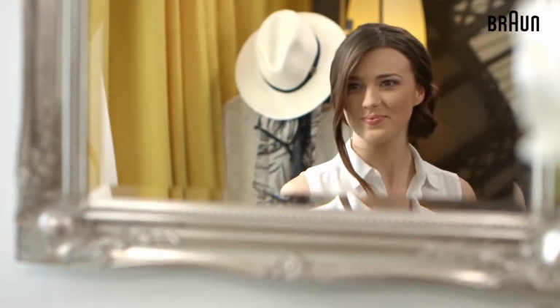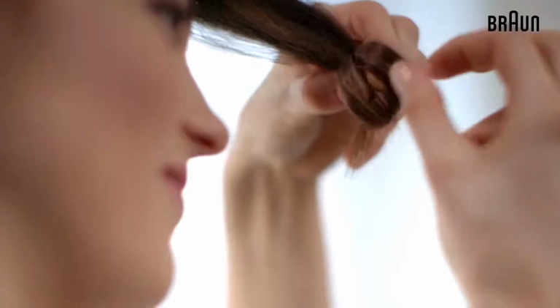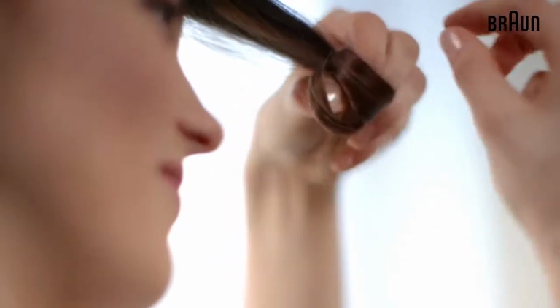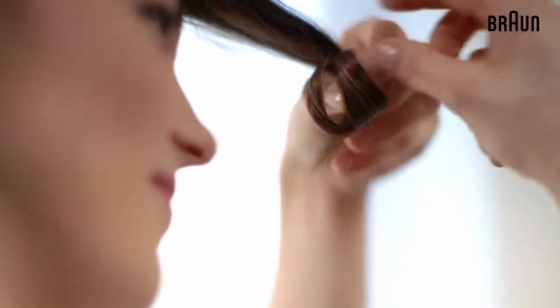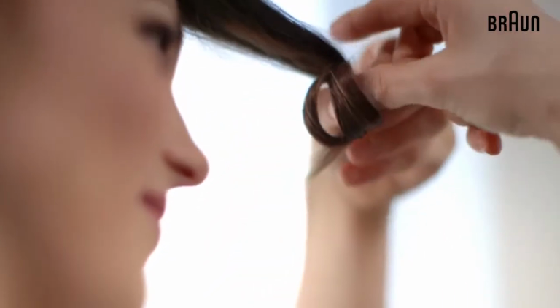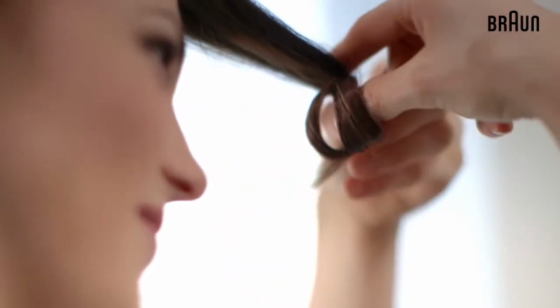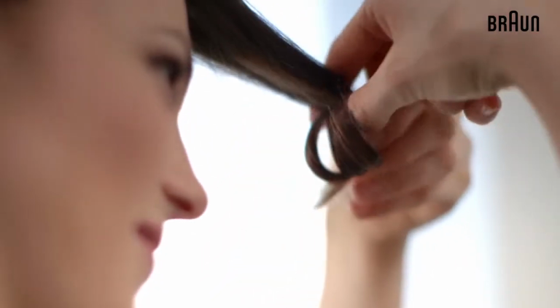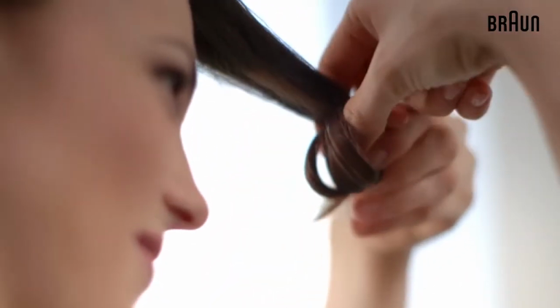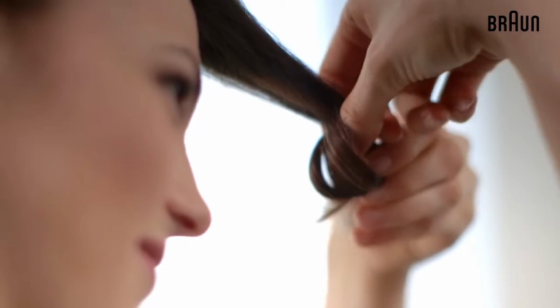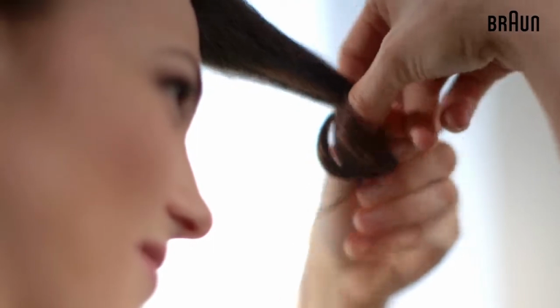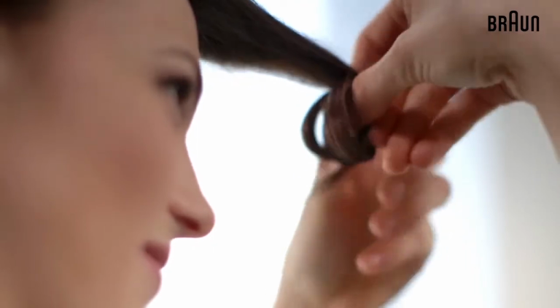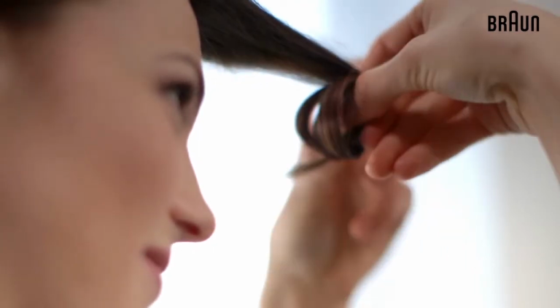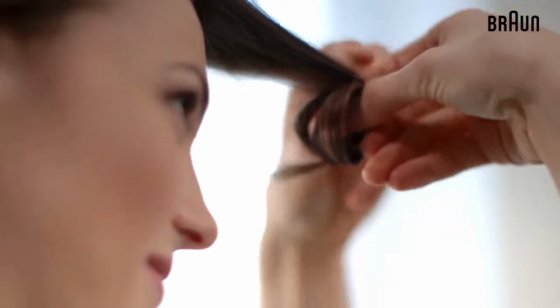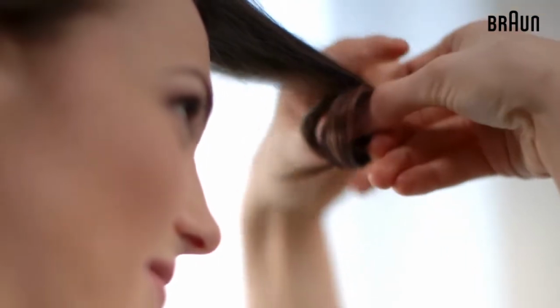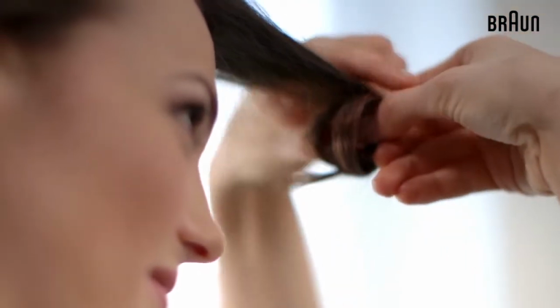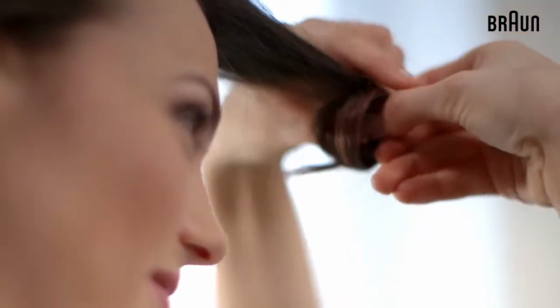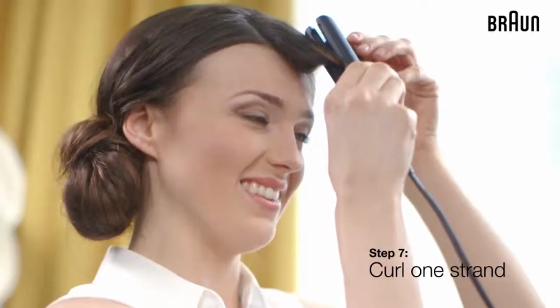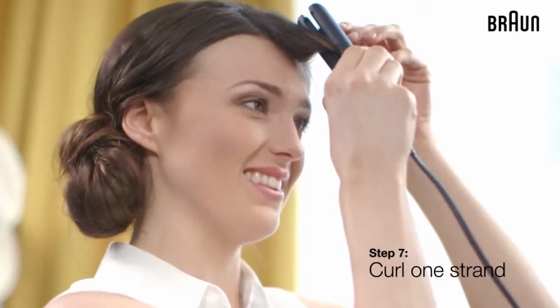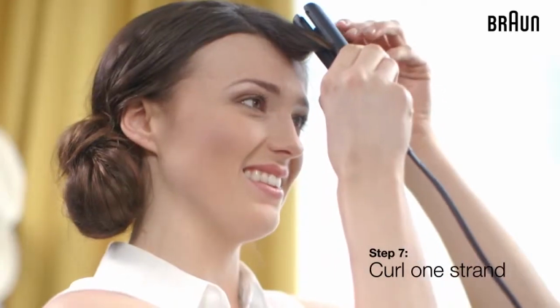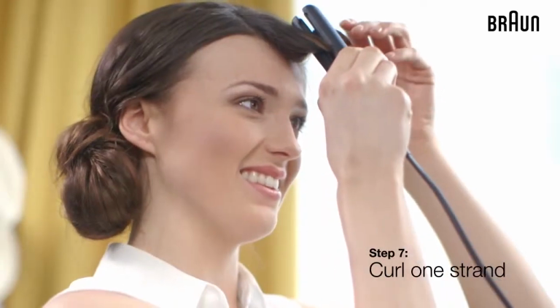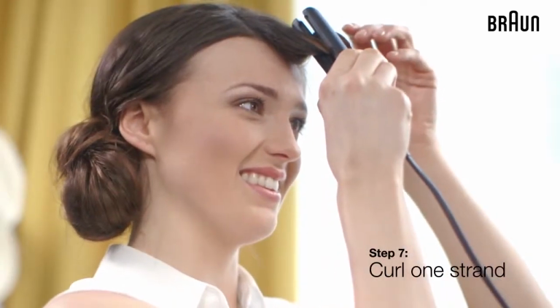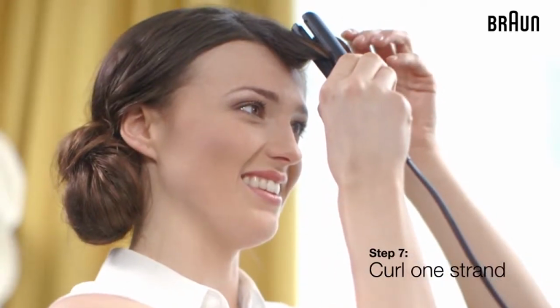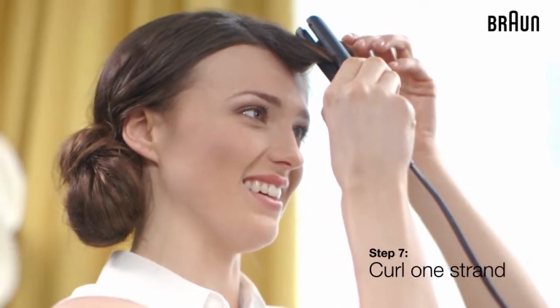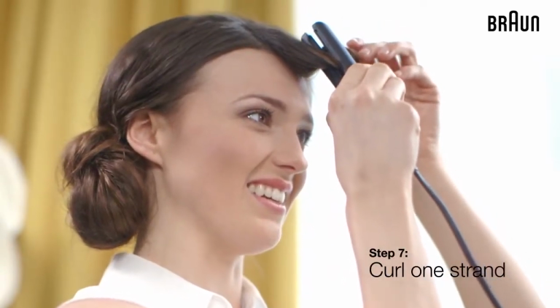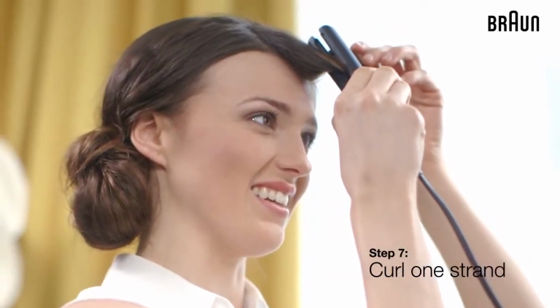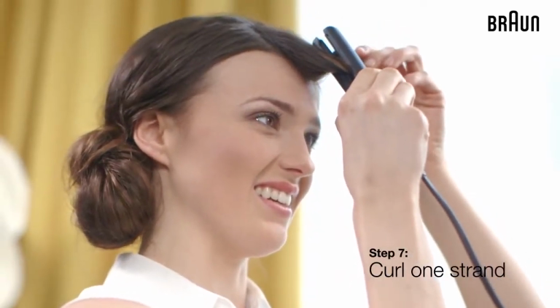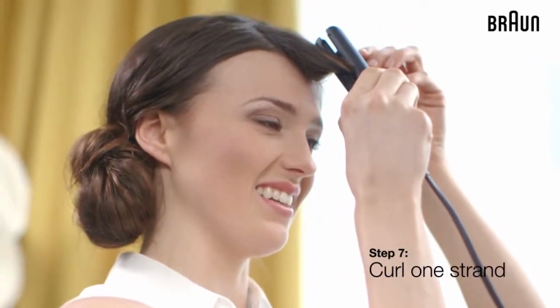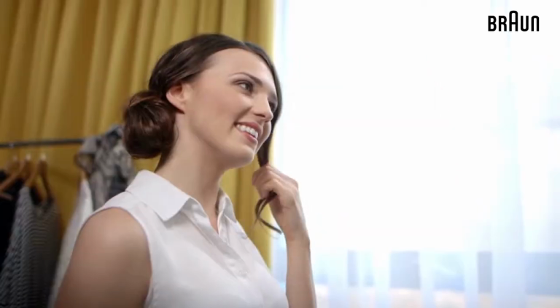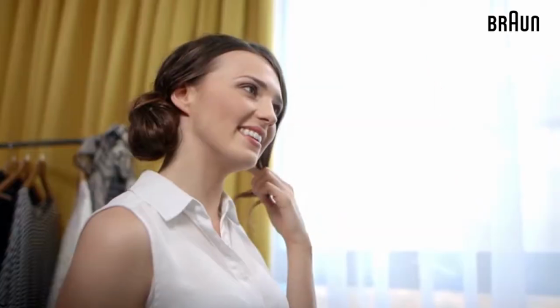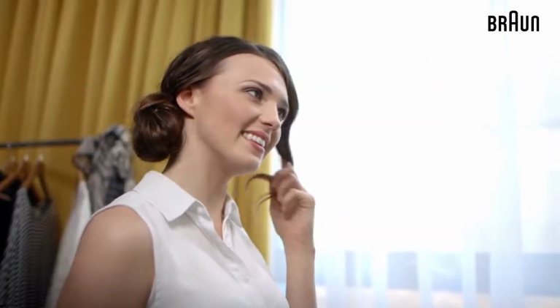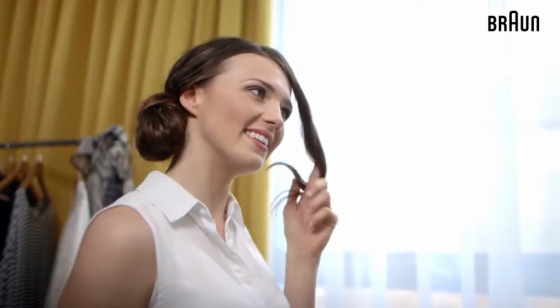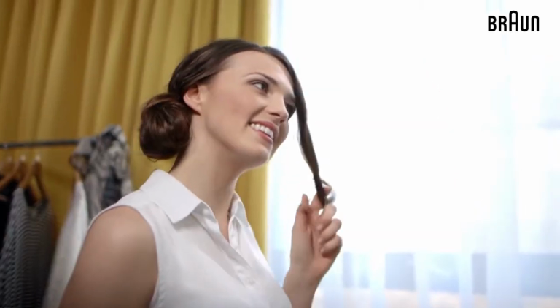To add an elegant twist to a messy bun, curl one strand in the front using your mini straightener. And that's it.